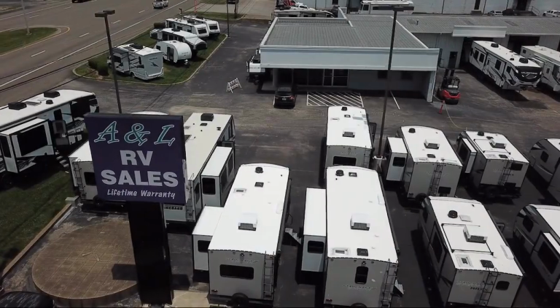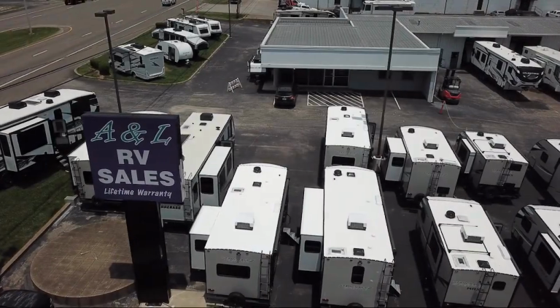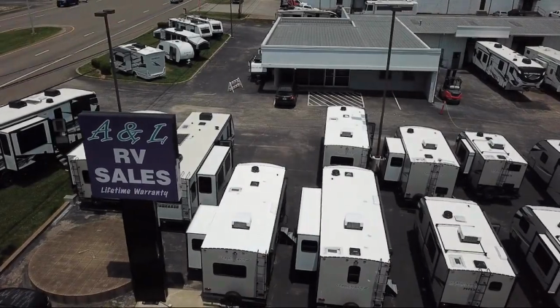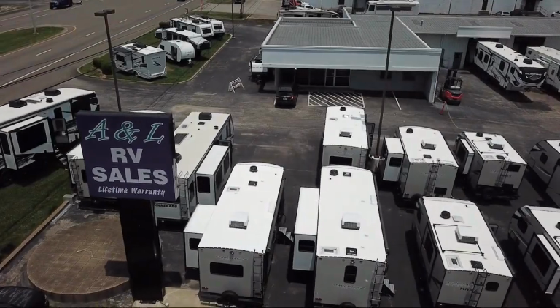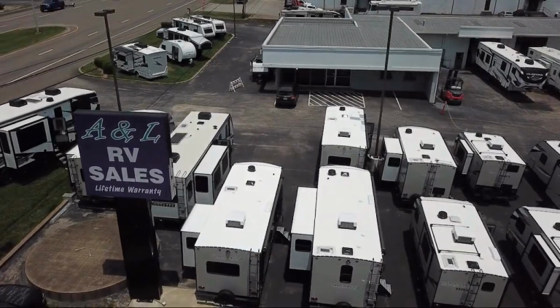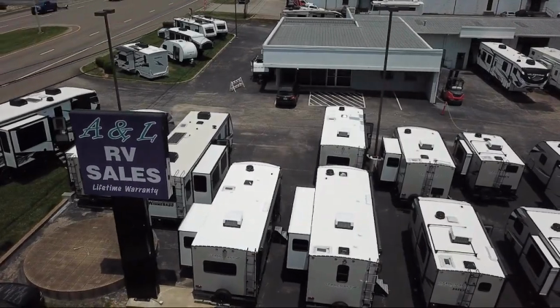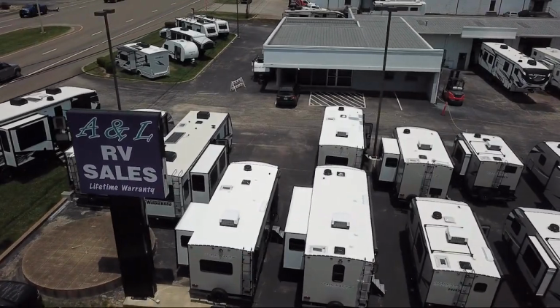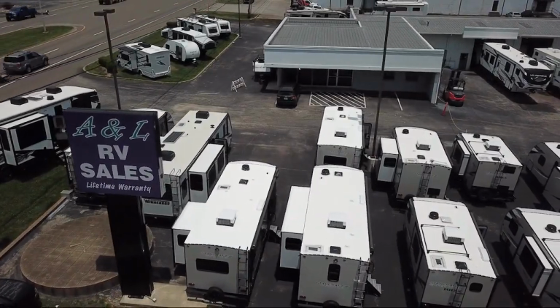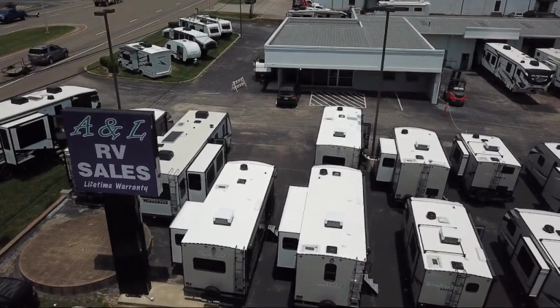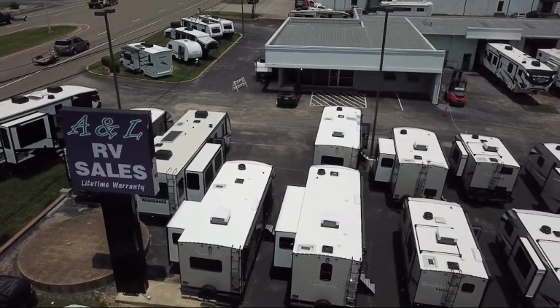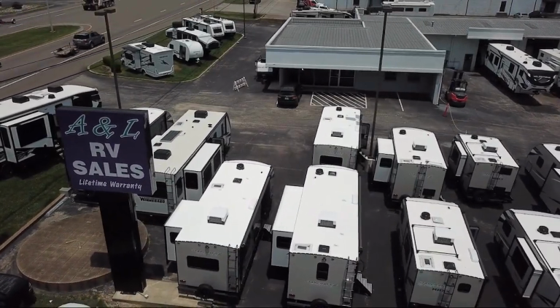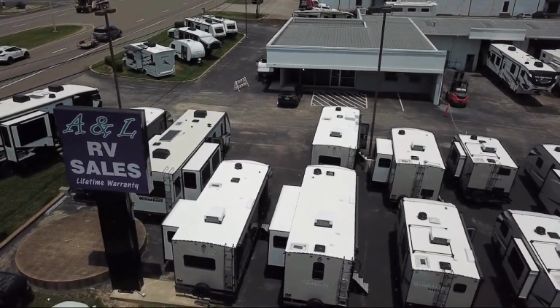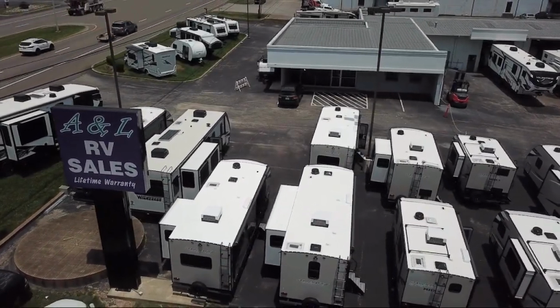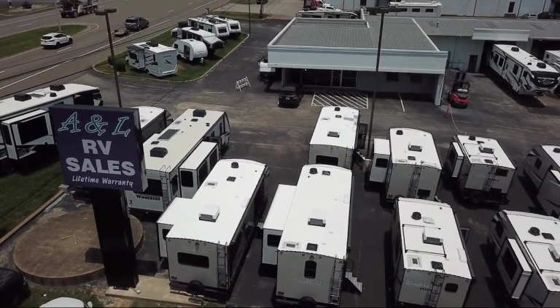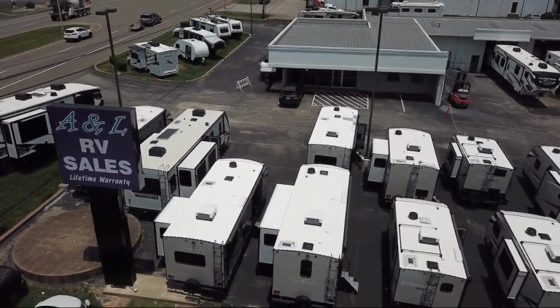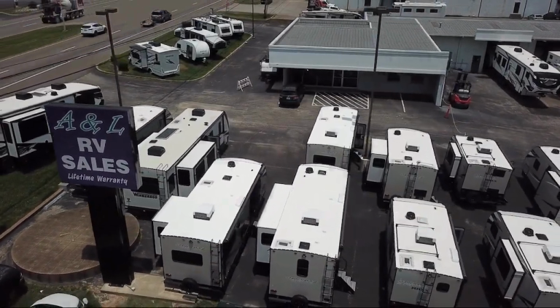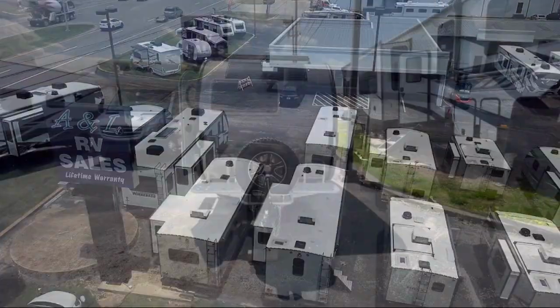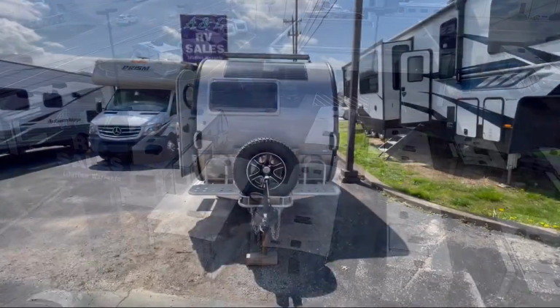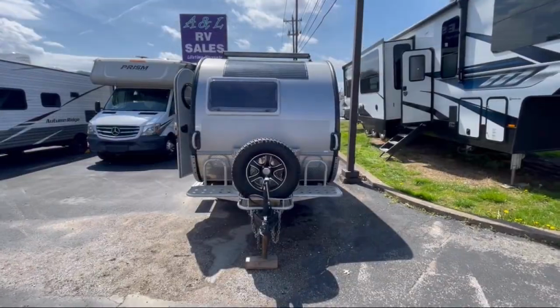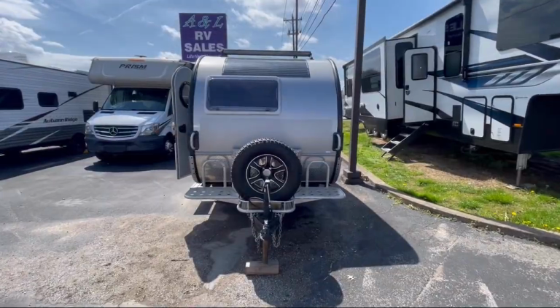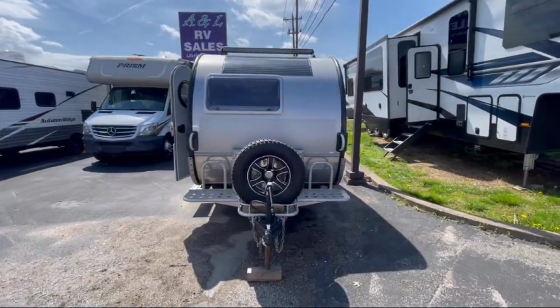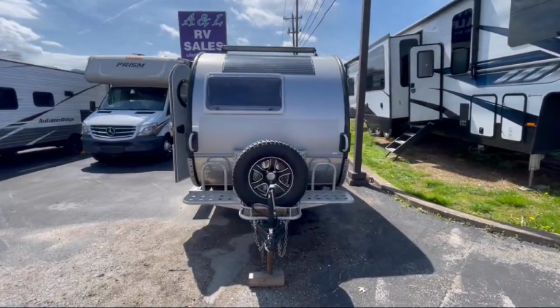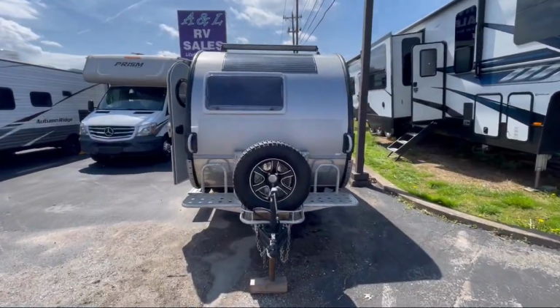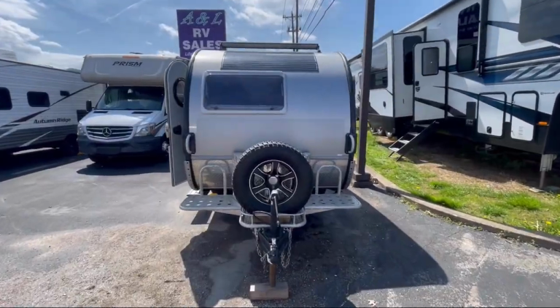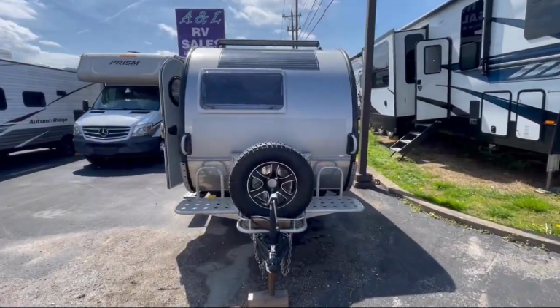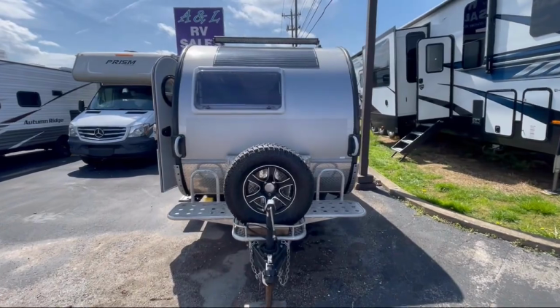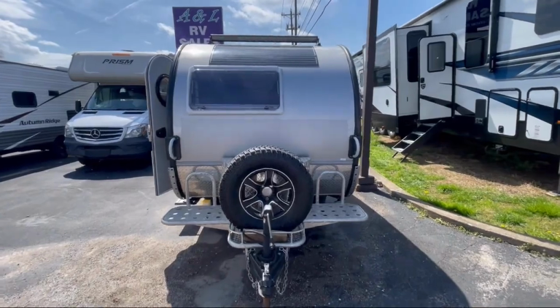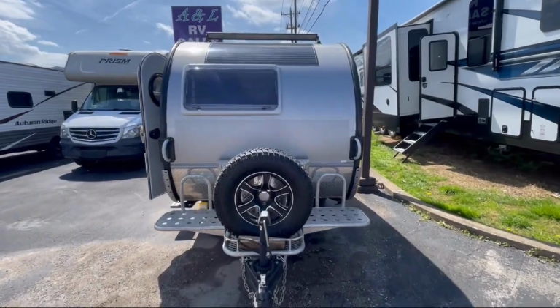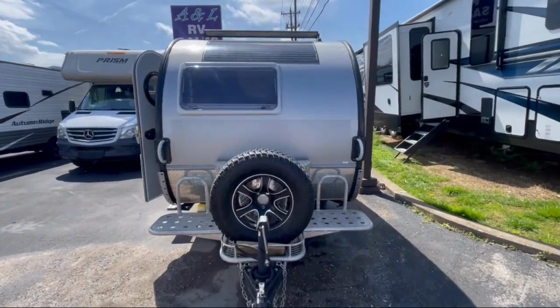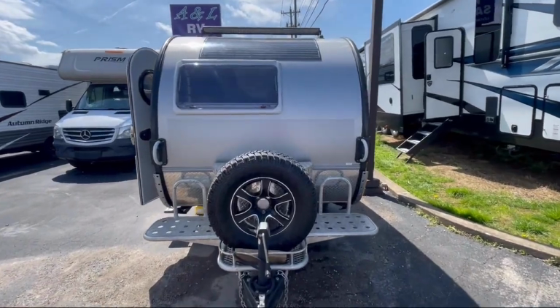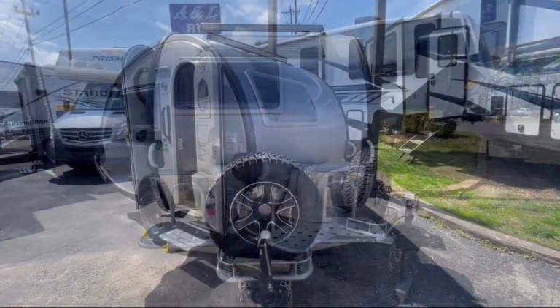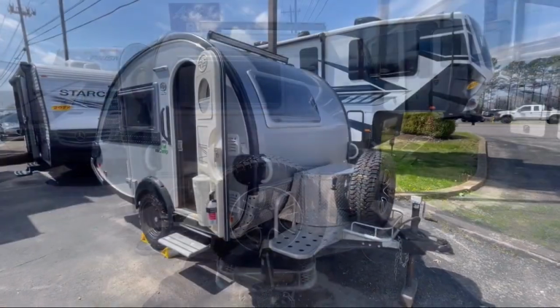Welcome to A&L RV Sales. Here's a walk-through video of one of our great units from our huge selection.